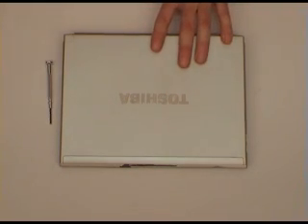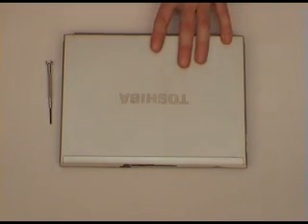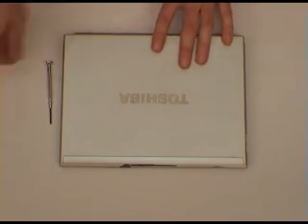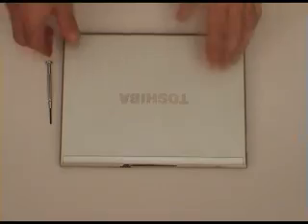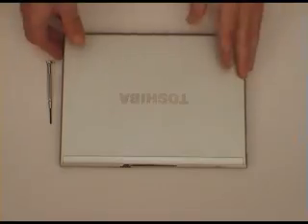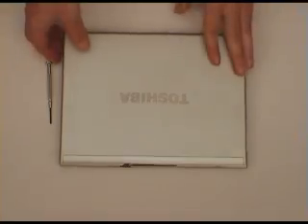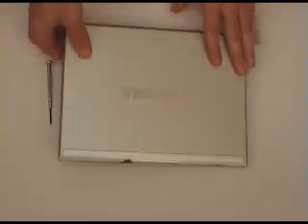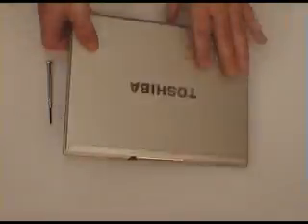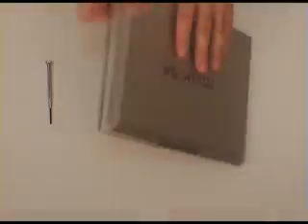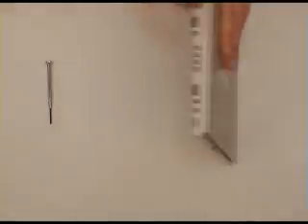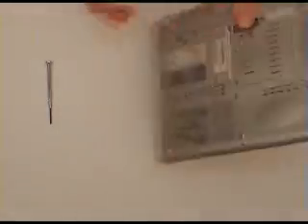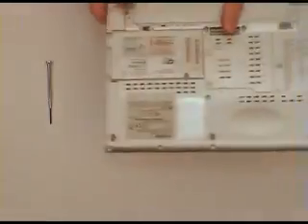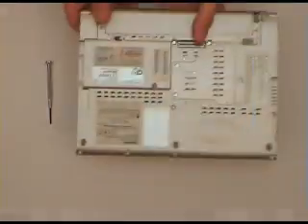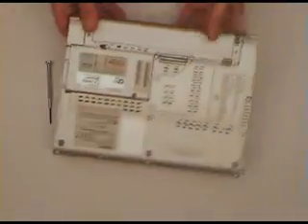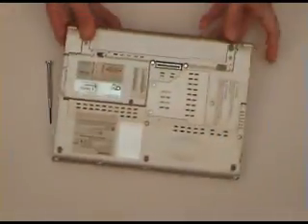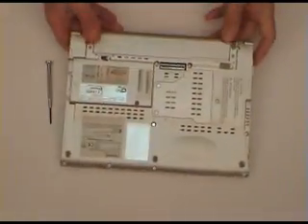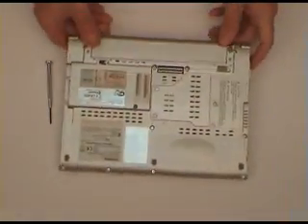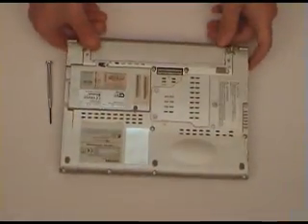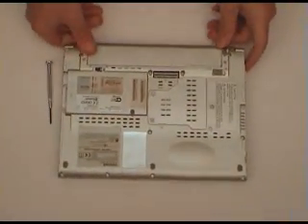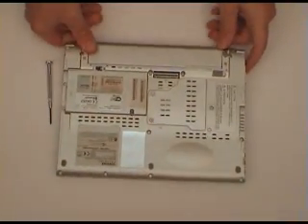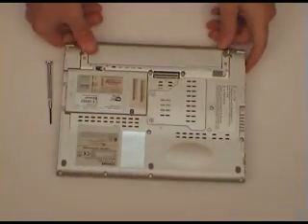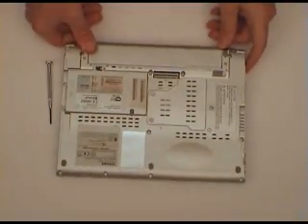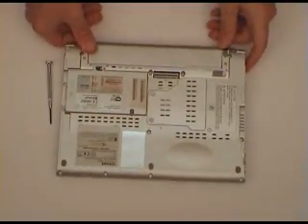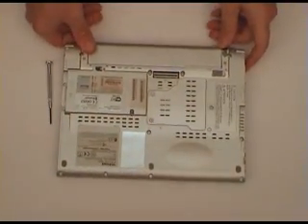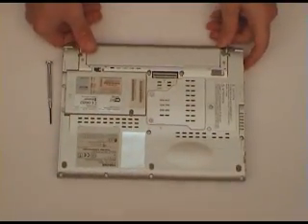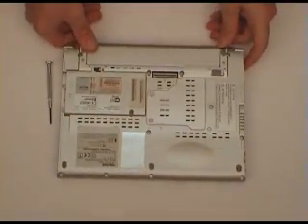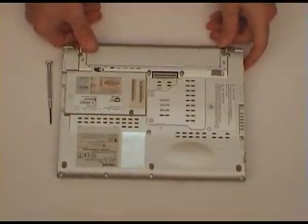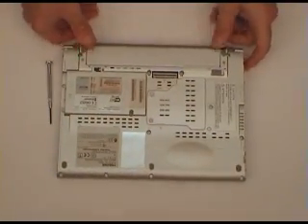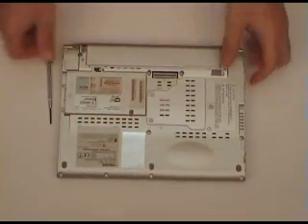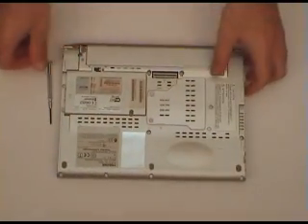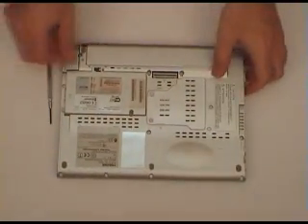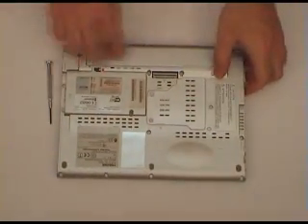Remove the power, turn the machine over, and then we'll take the battery out.